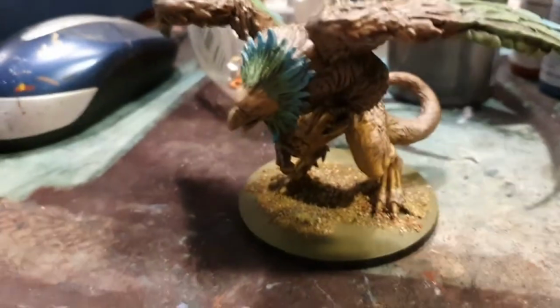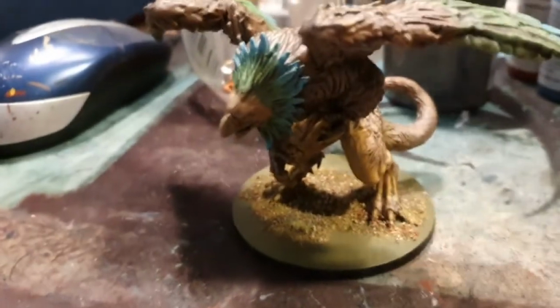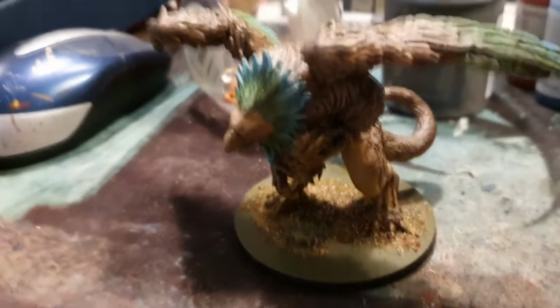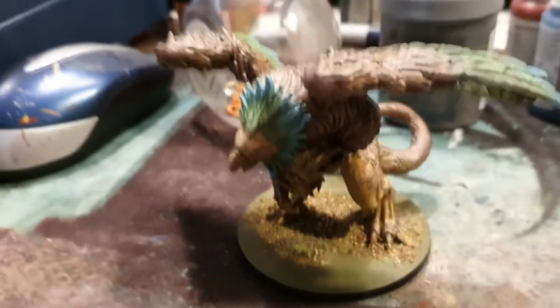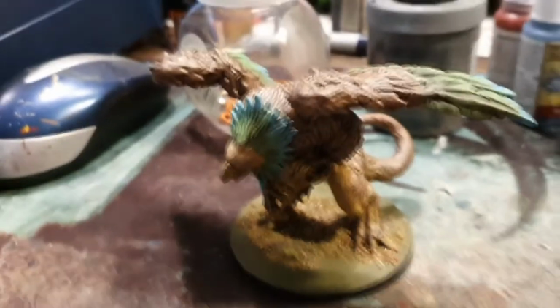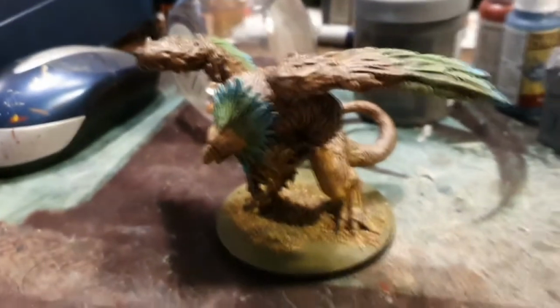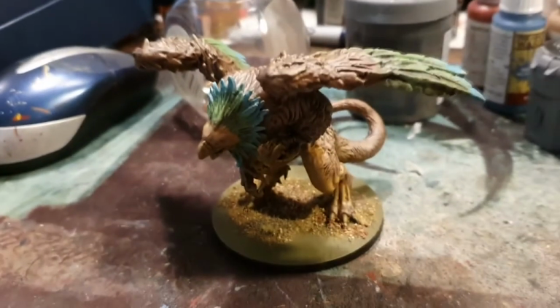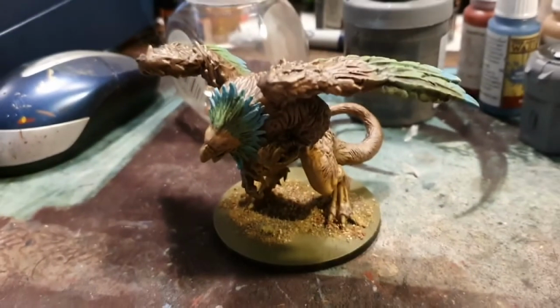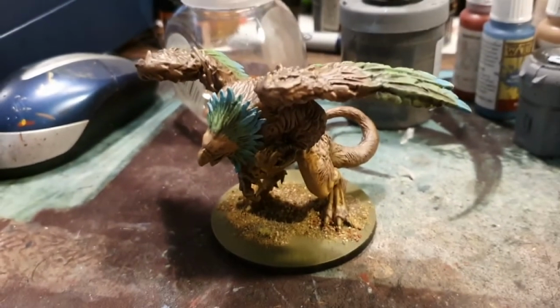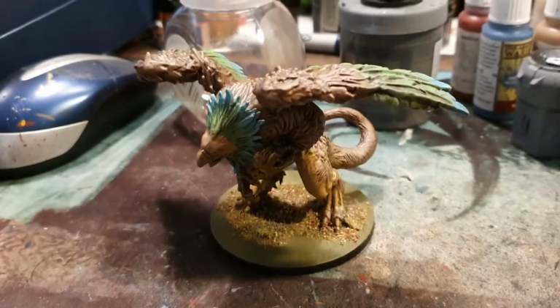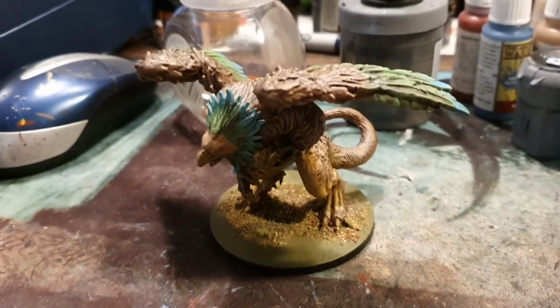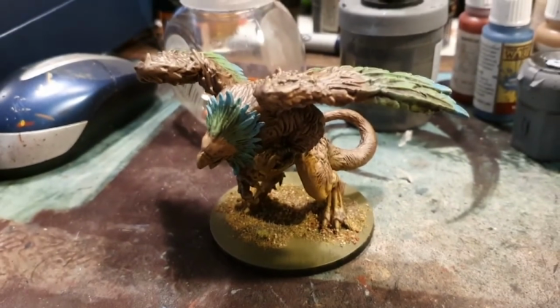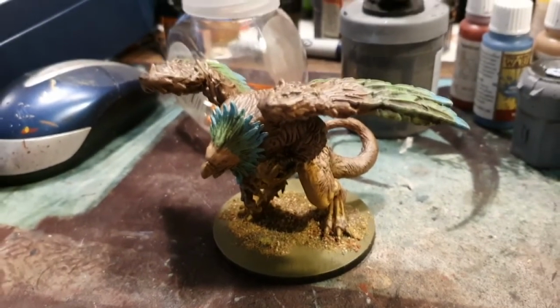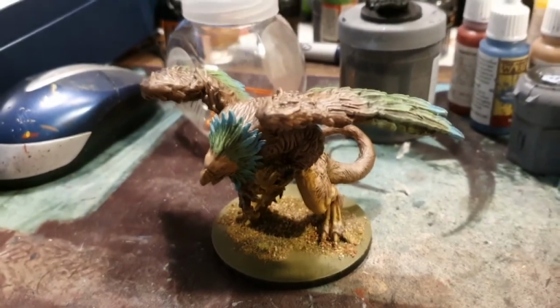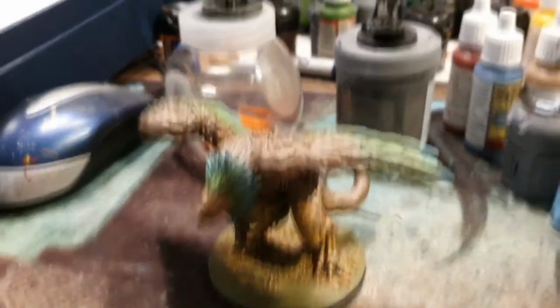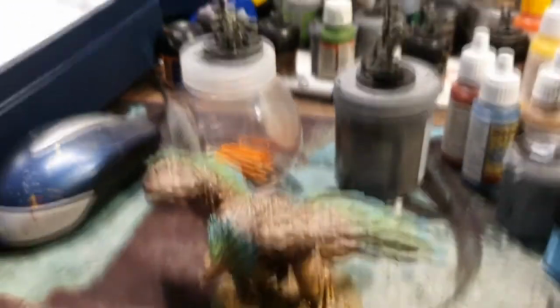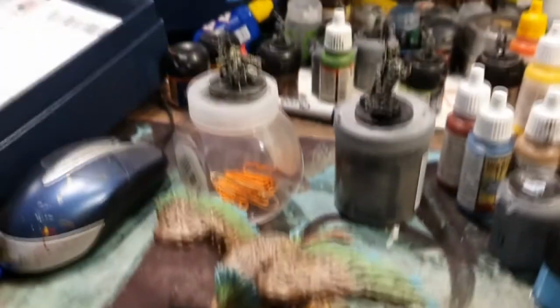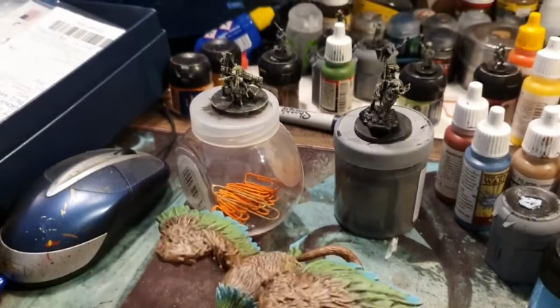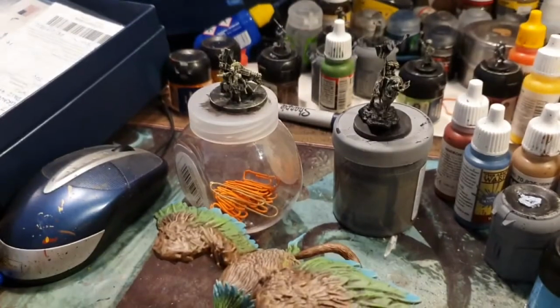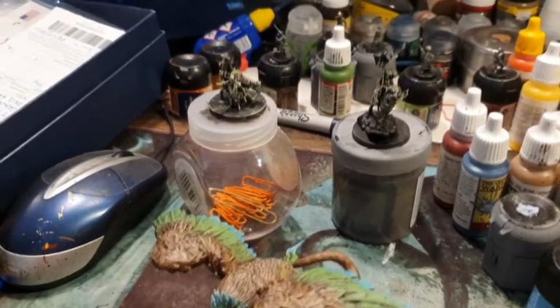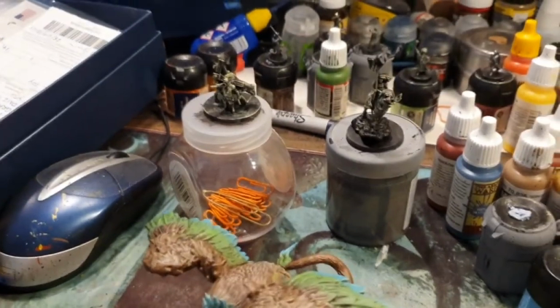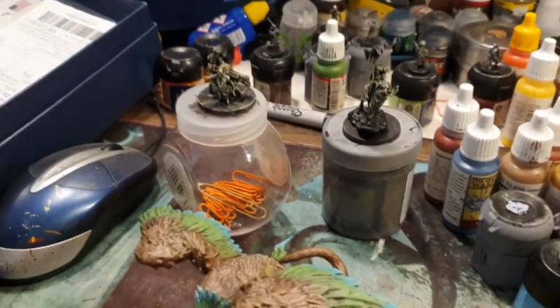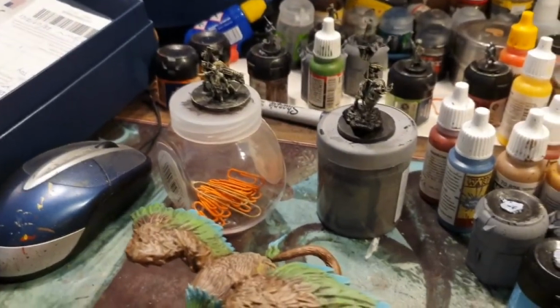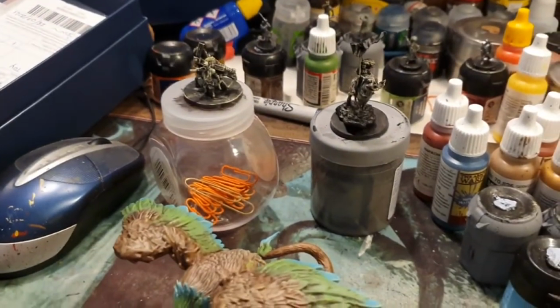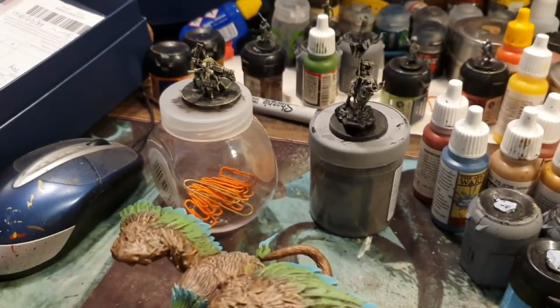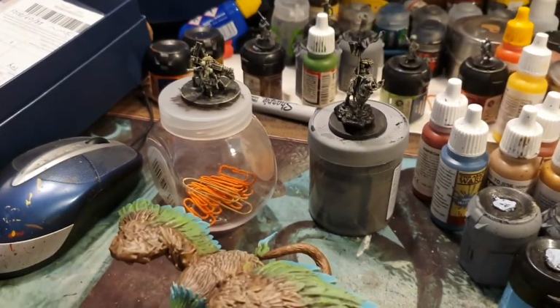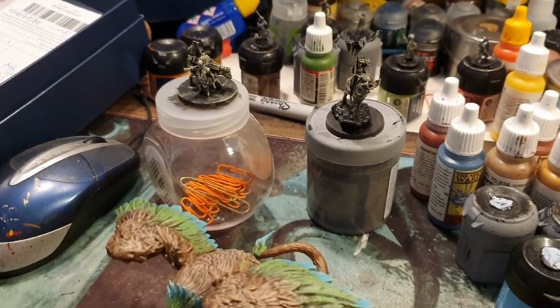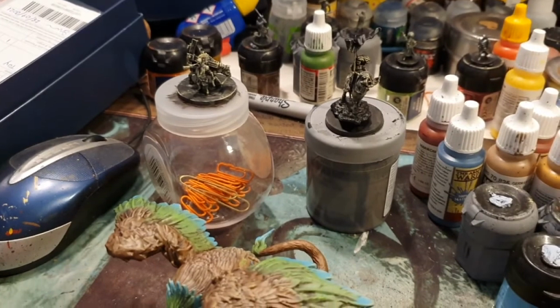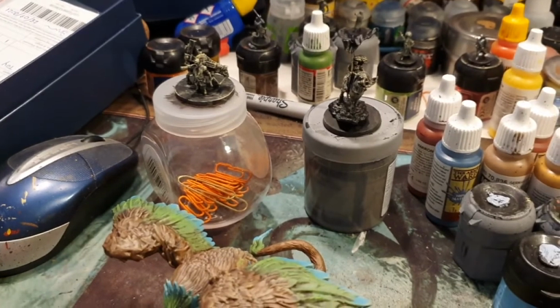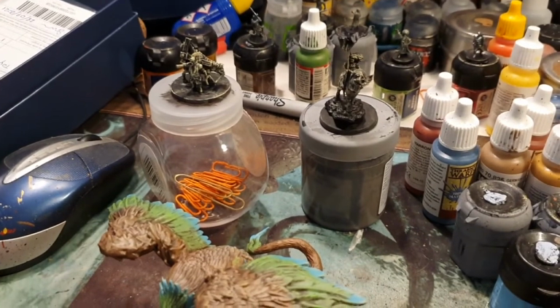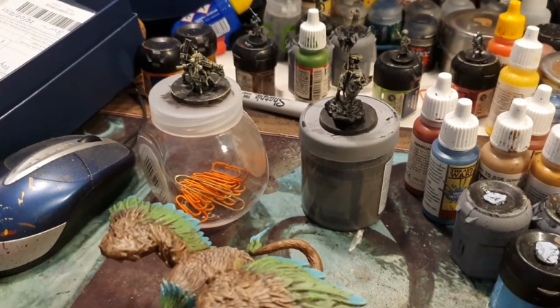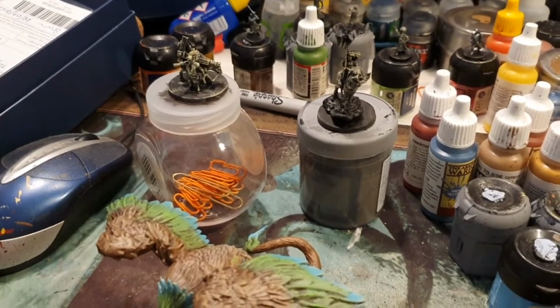I'll do the size comparison in the pictures — I'll put the figure up next to it. Anyway, let's have a look at some pics. I'll see you in the next one, thanks for watching.